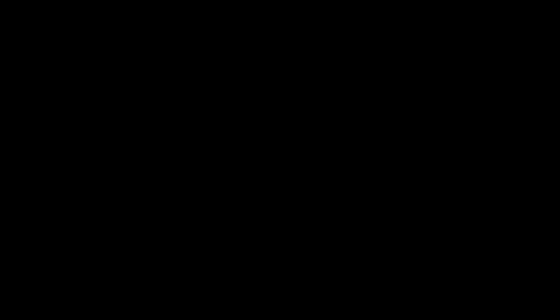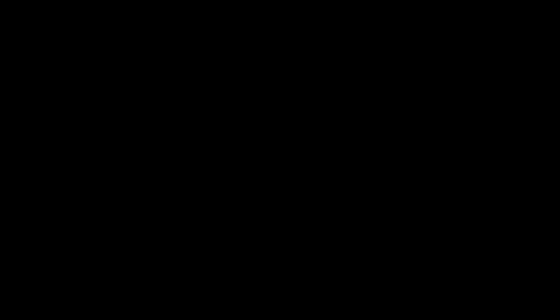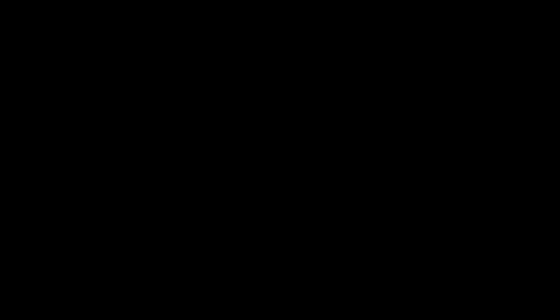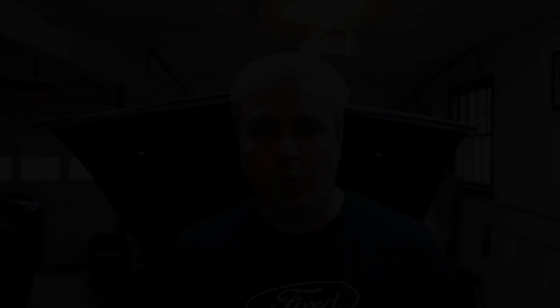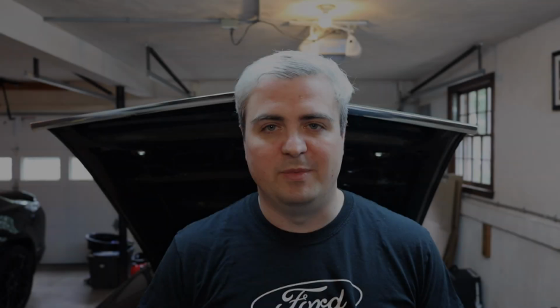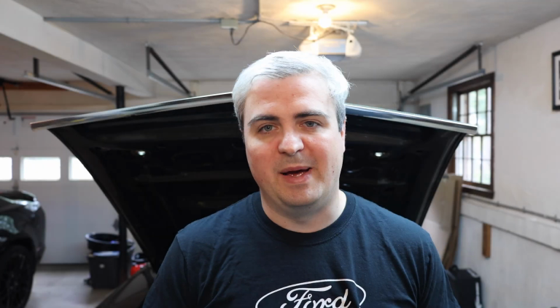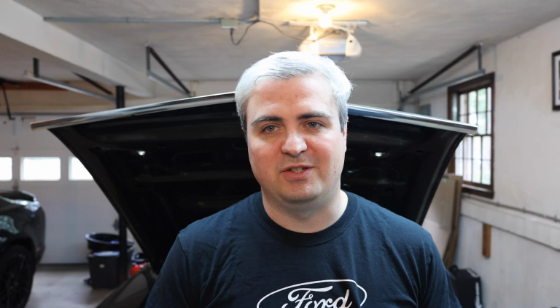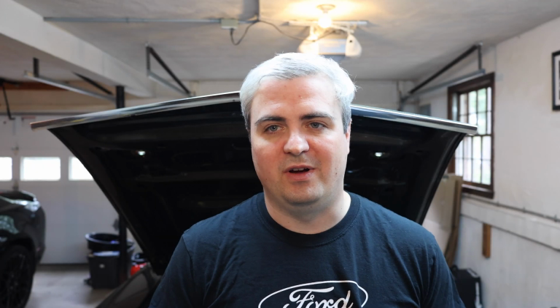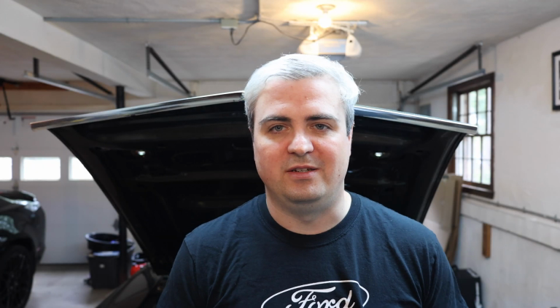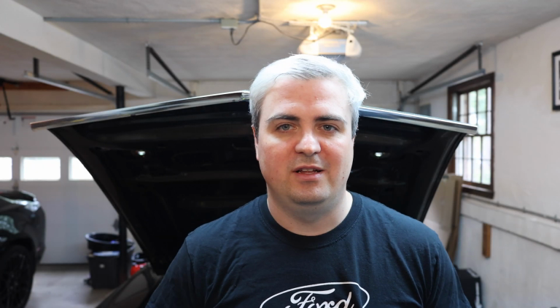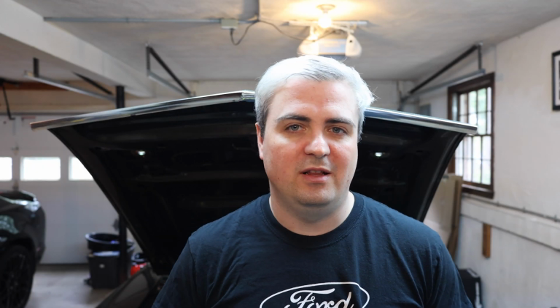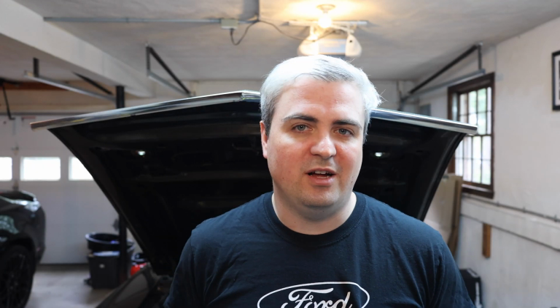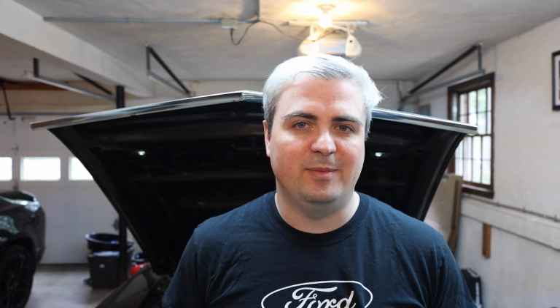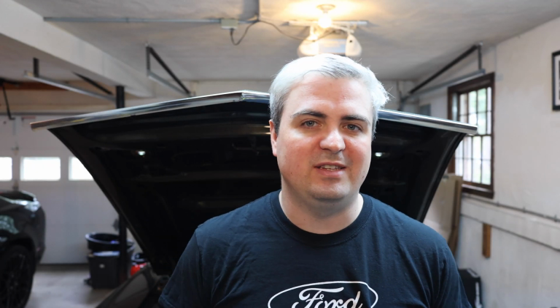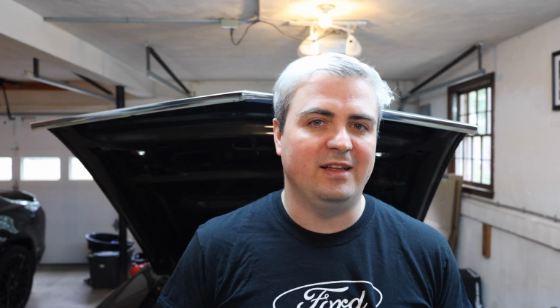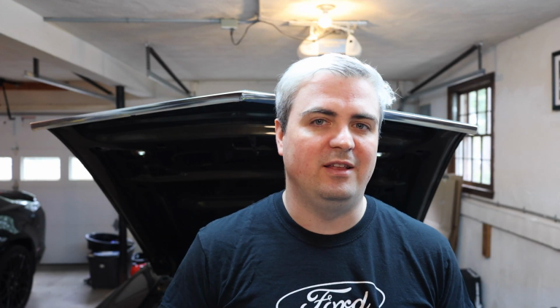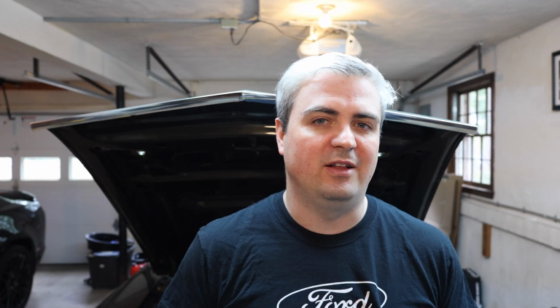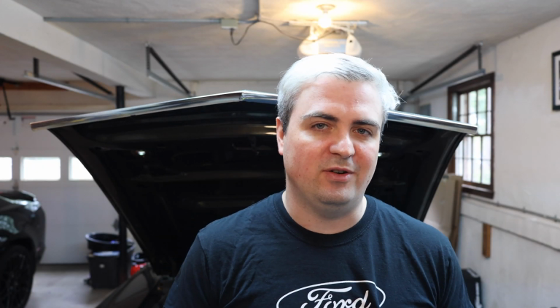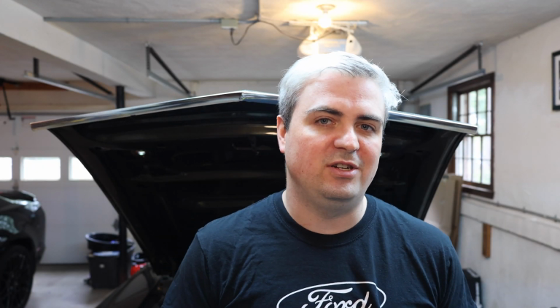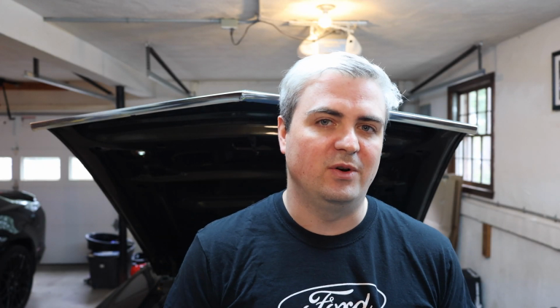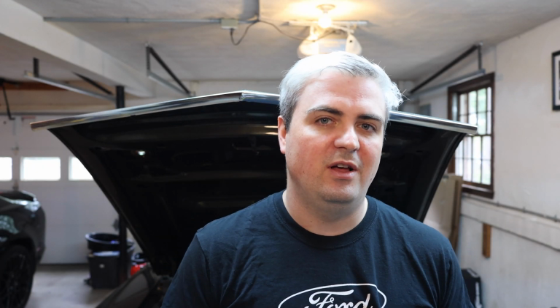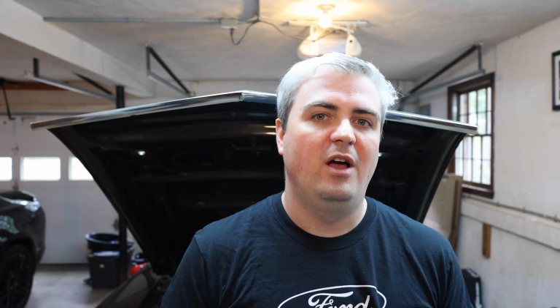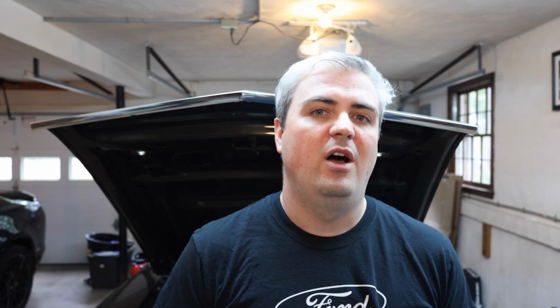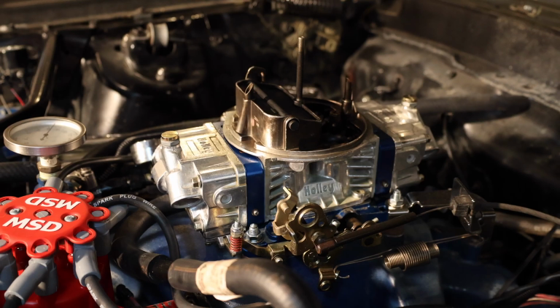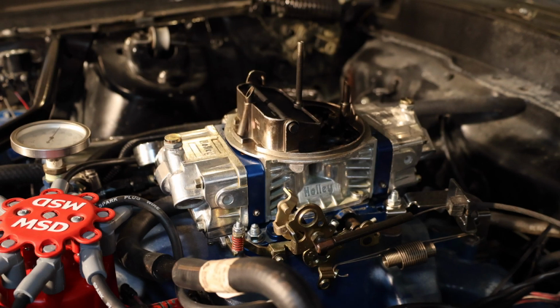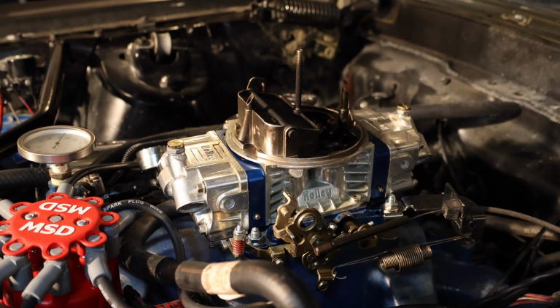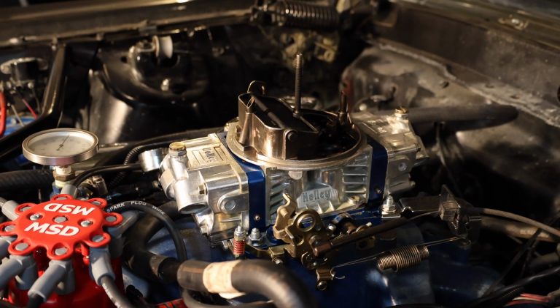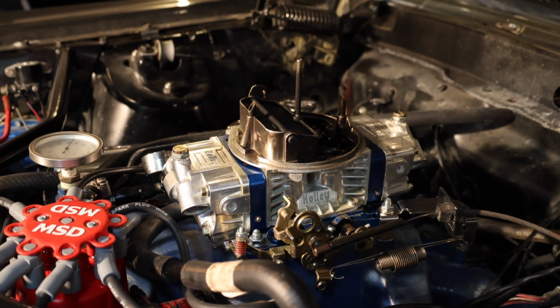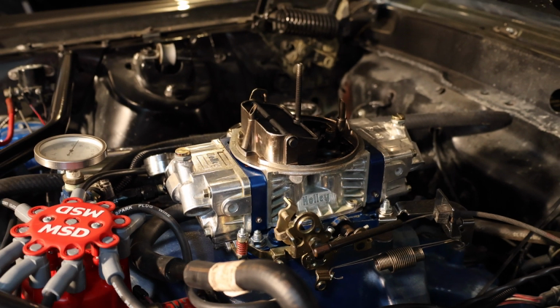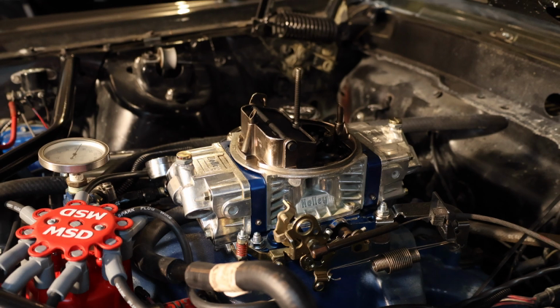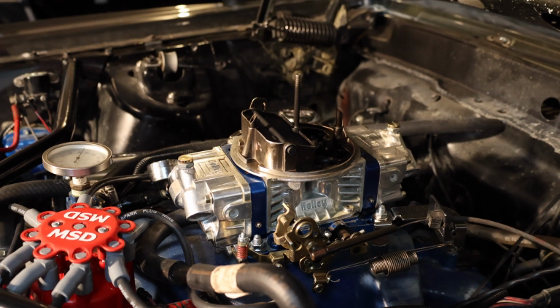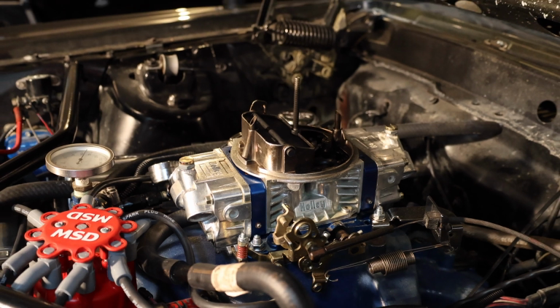Welcome to Smacky's Garage. Let's talk about setting the electric choke on the Holley carburetor behind me.